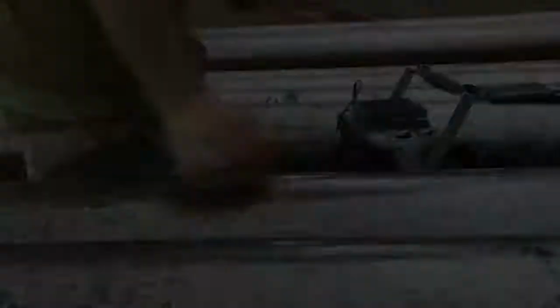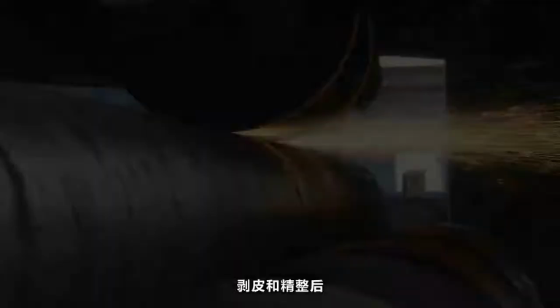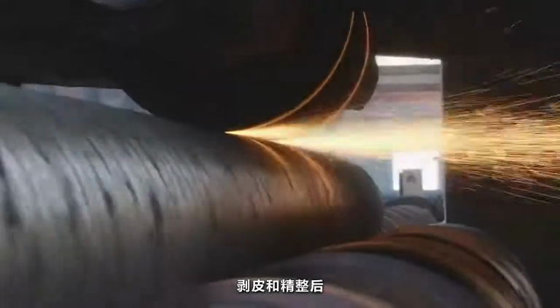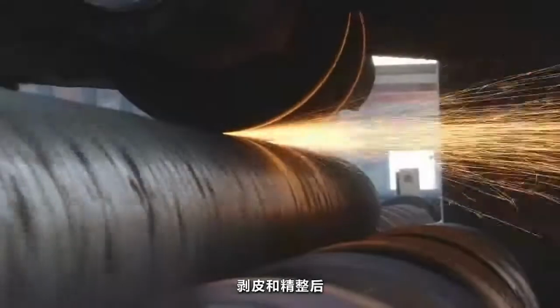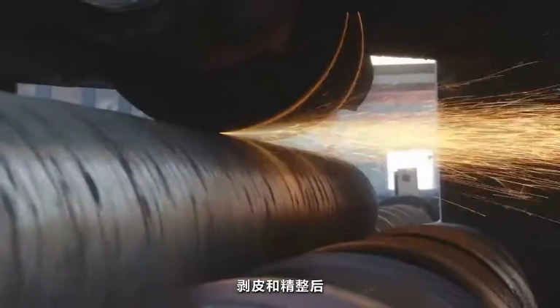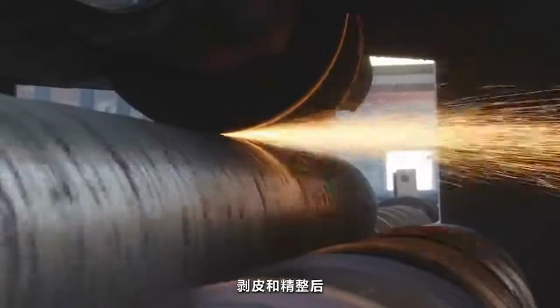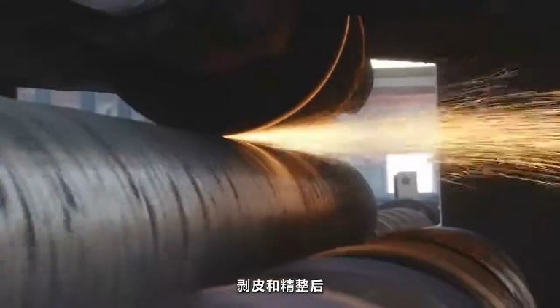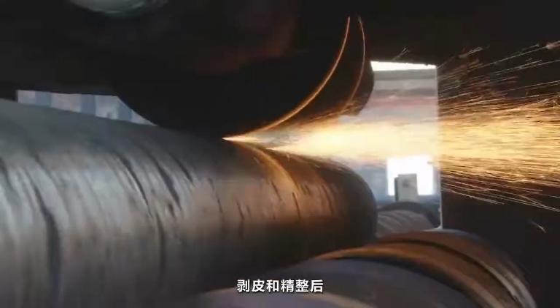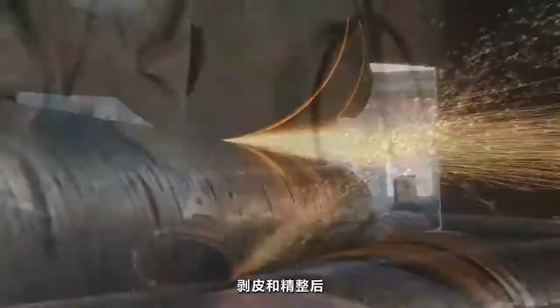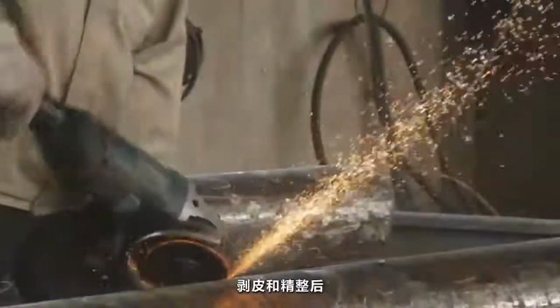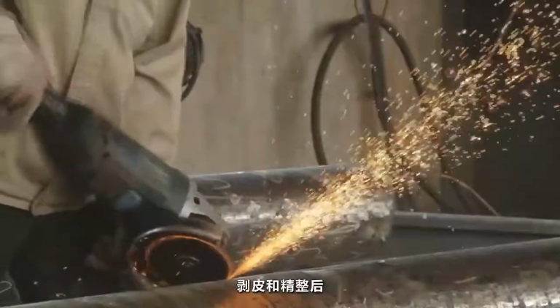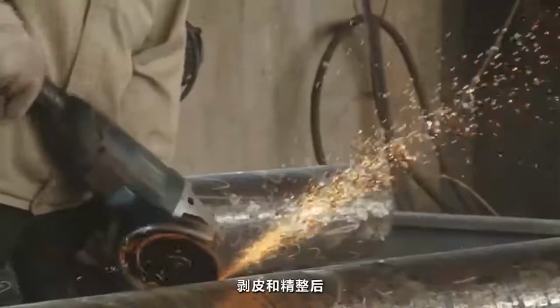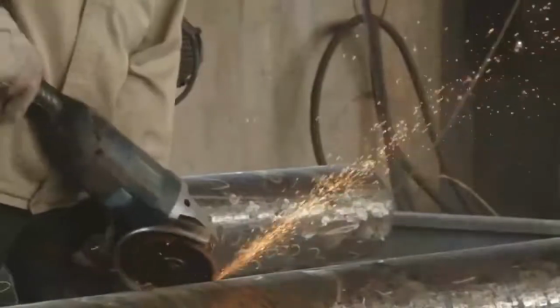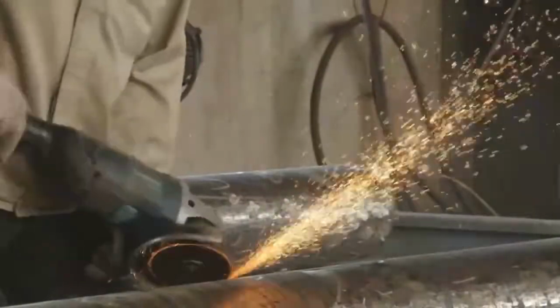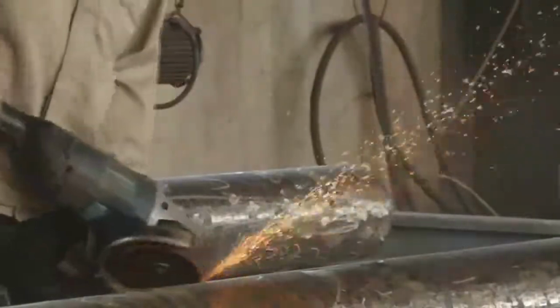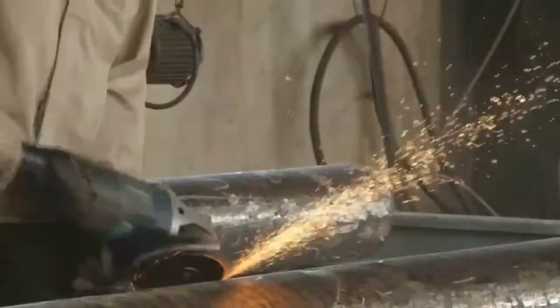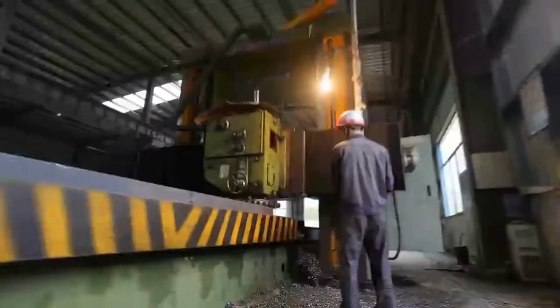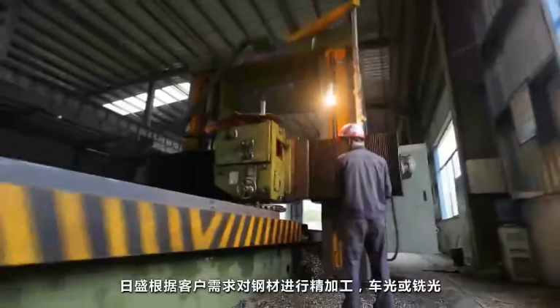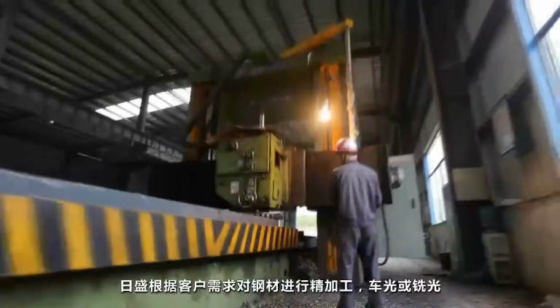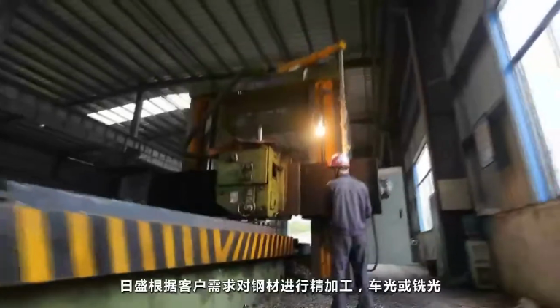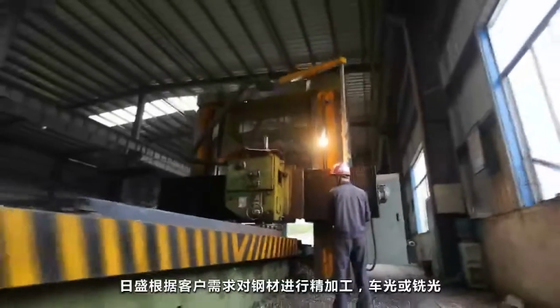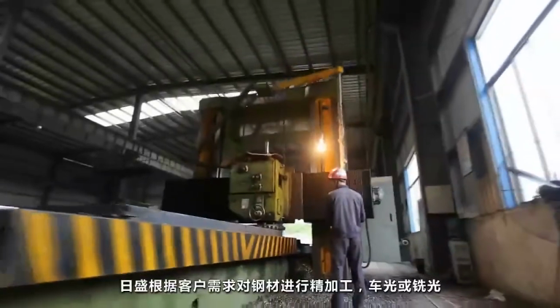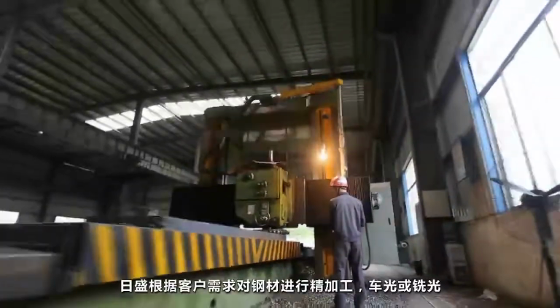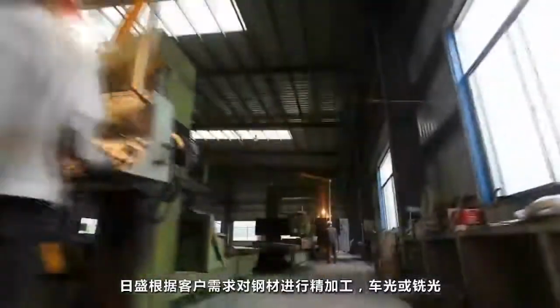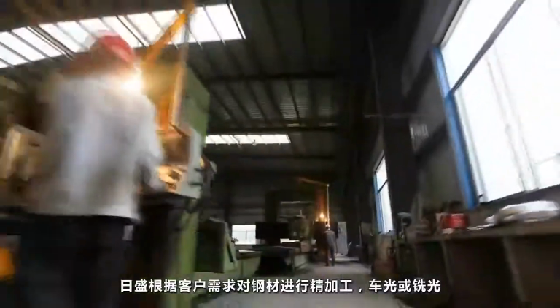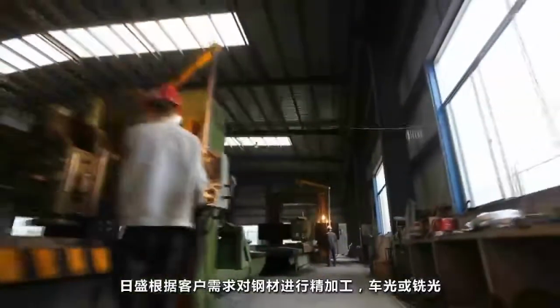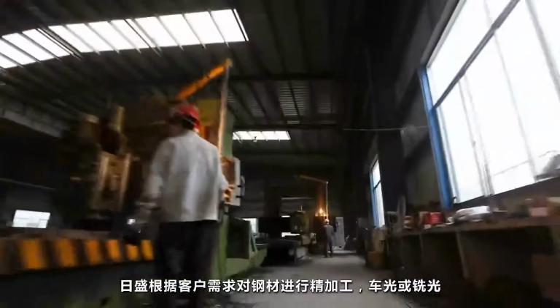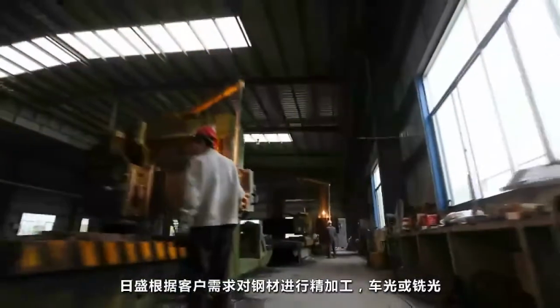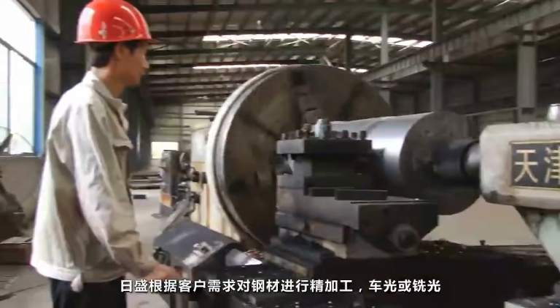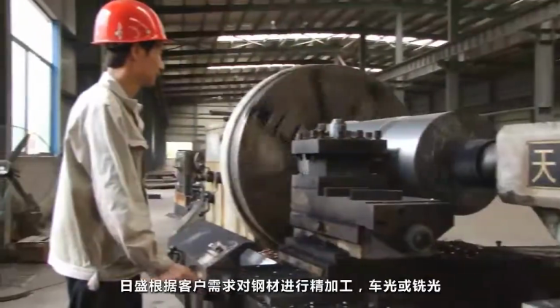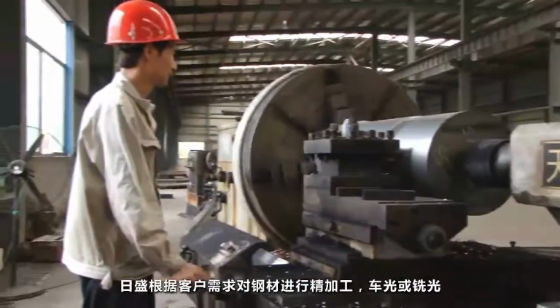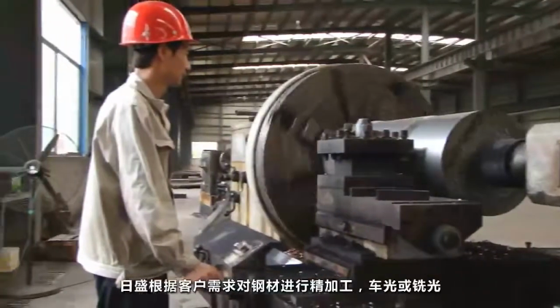After peeling and finishing, RISING proceeds with further turning and grinding as required.